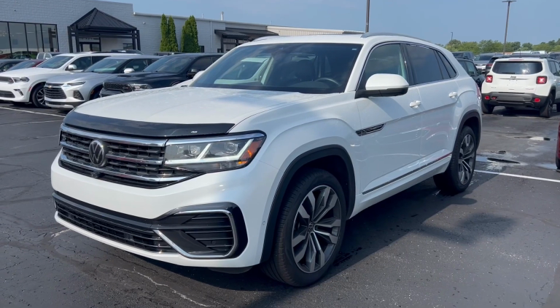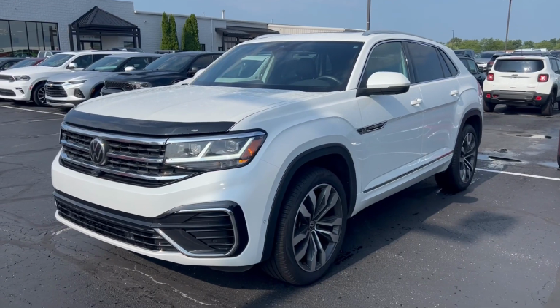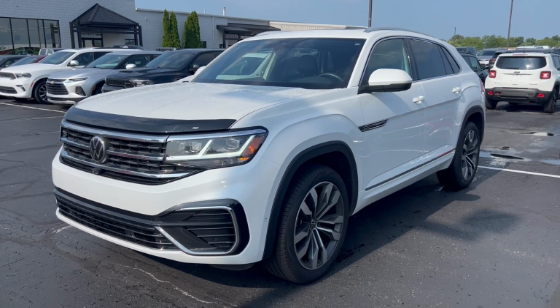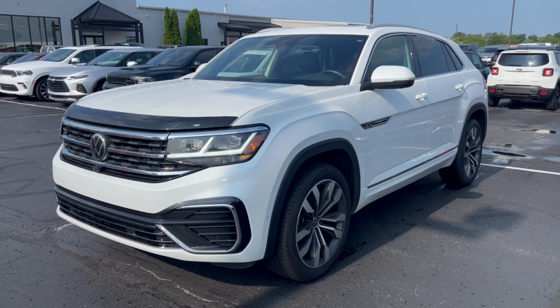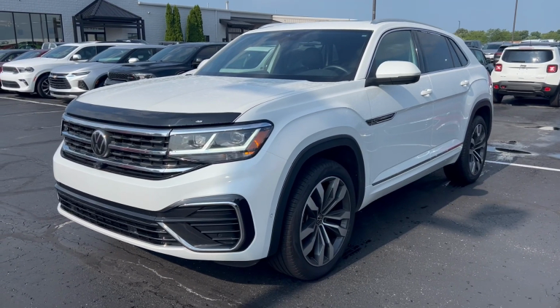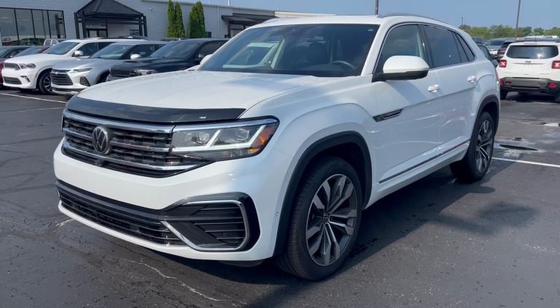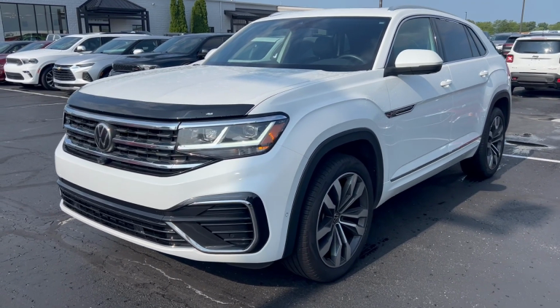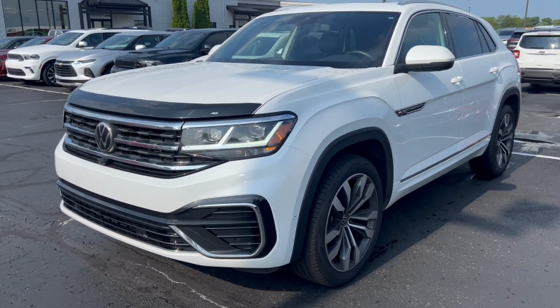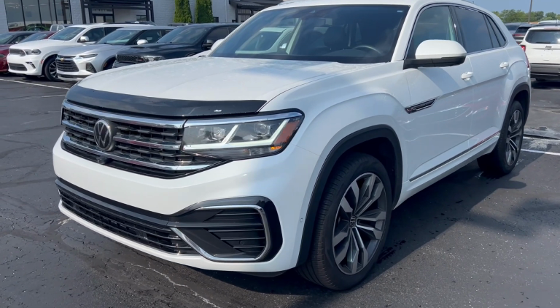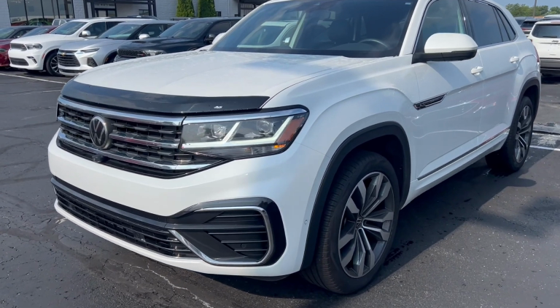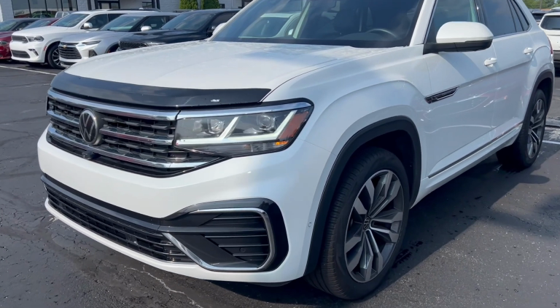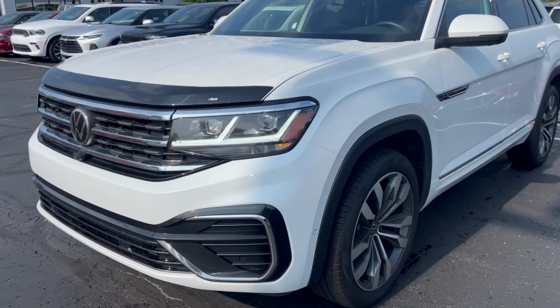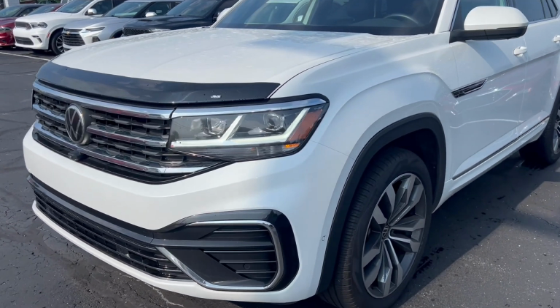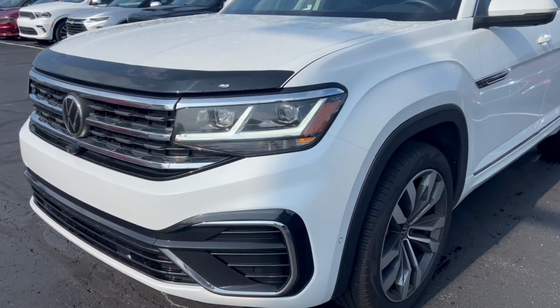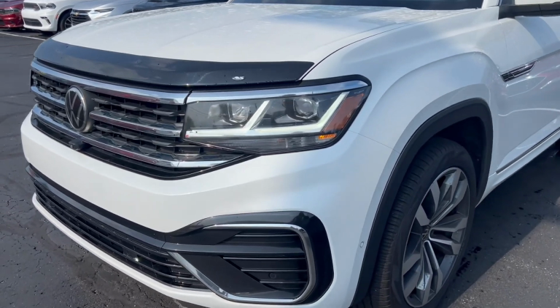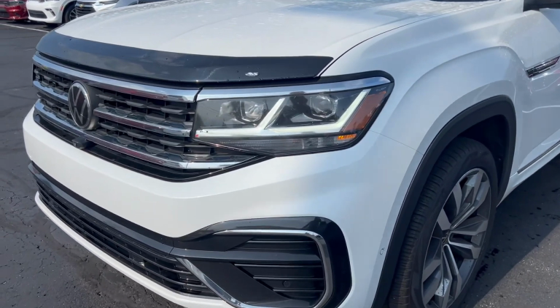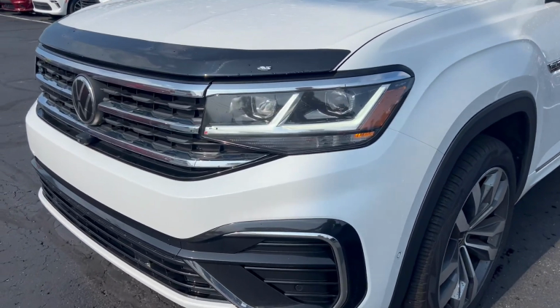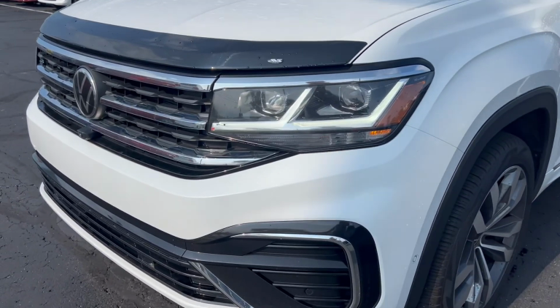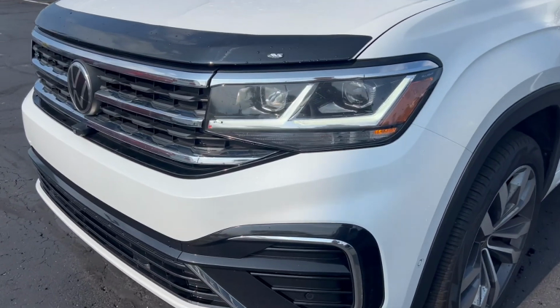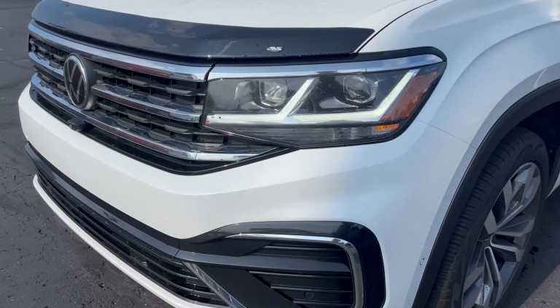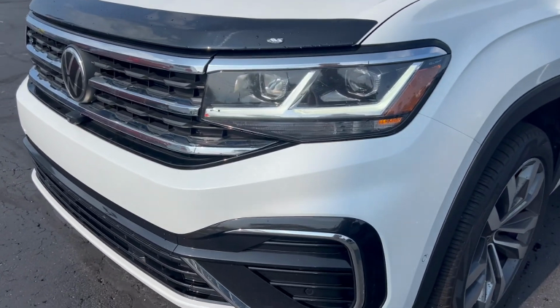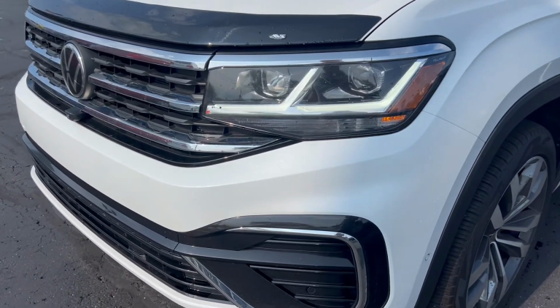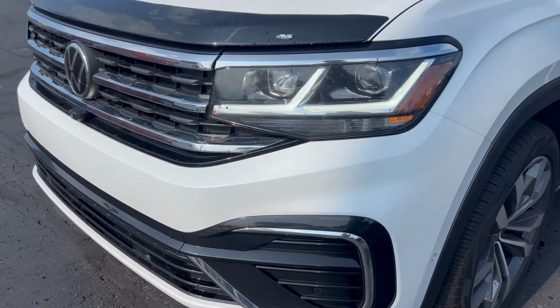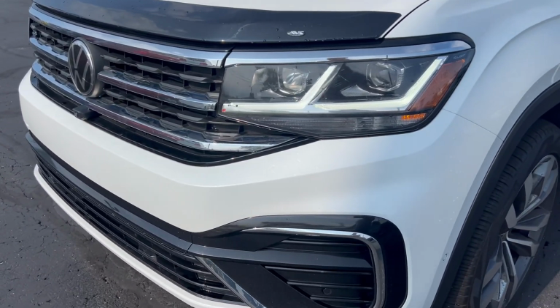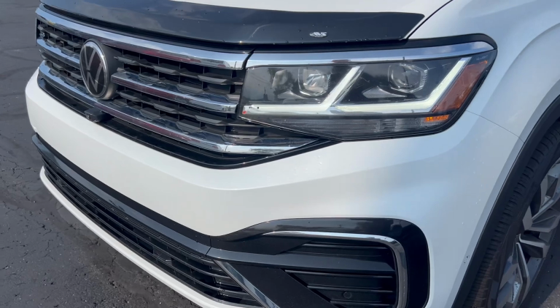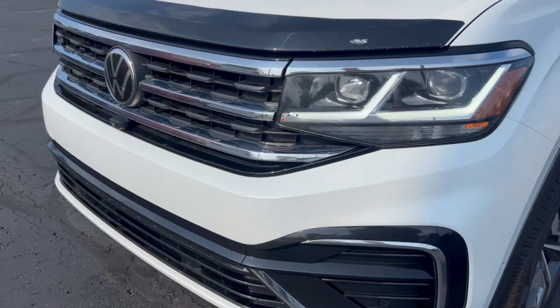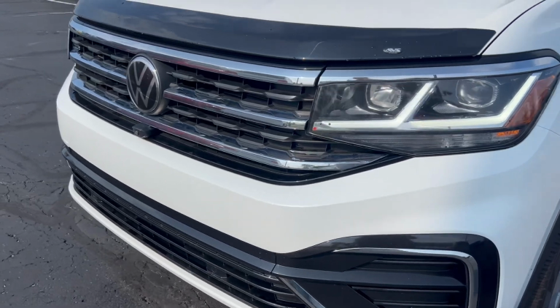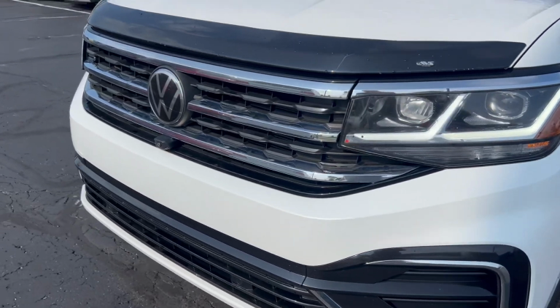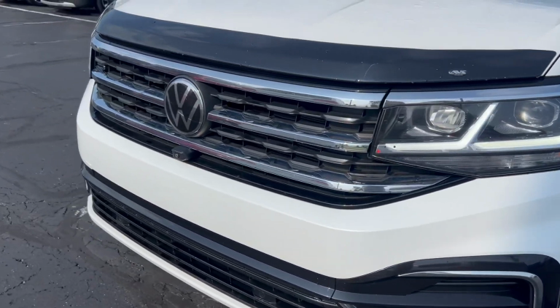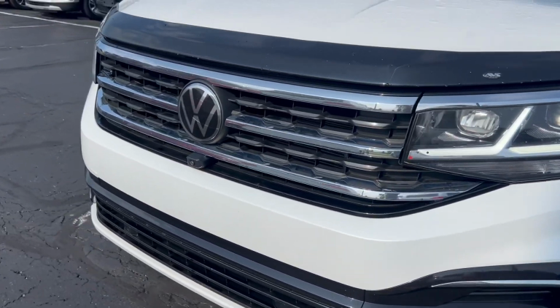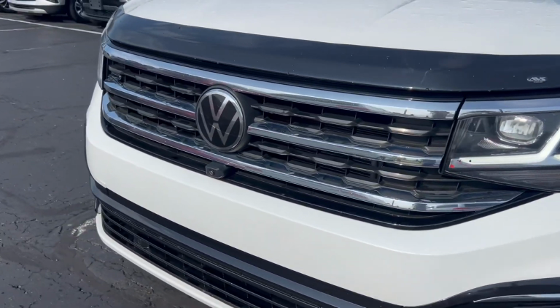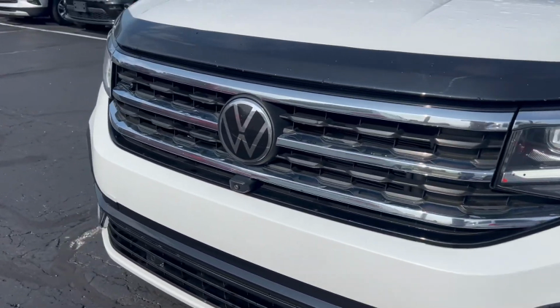Hi, this is Andy here at Terry Hendricks Chrysler. We're taking a look at our 2023 Volkswagen Atlas.